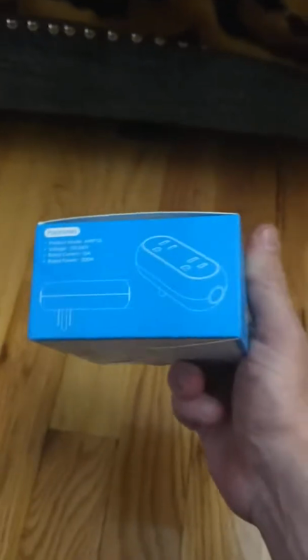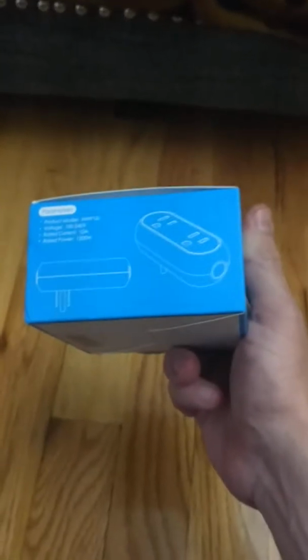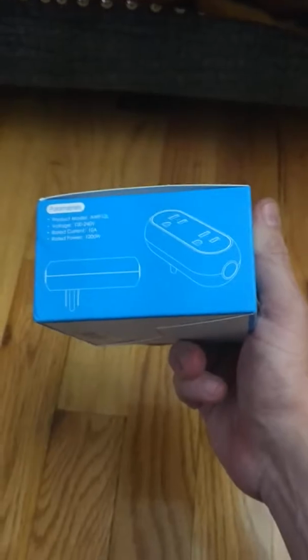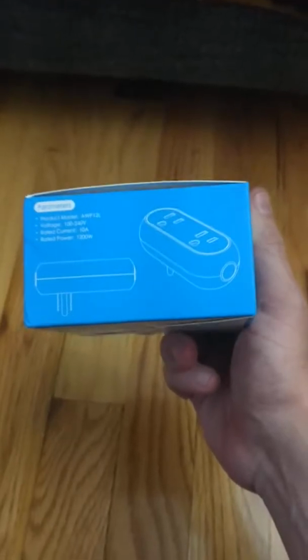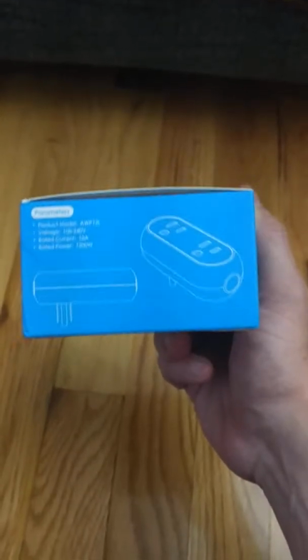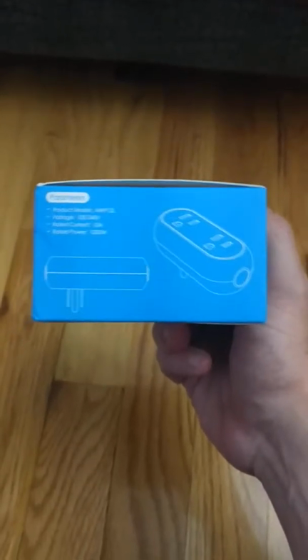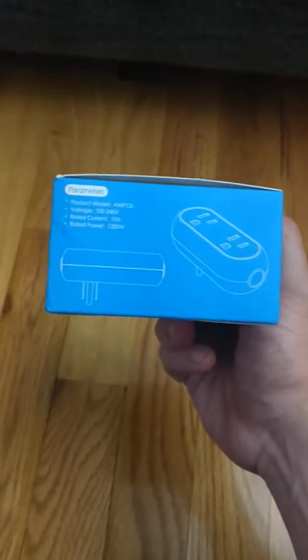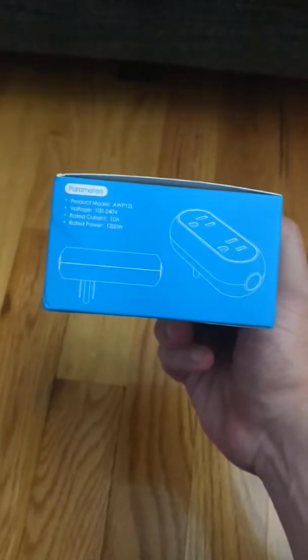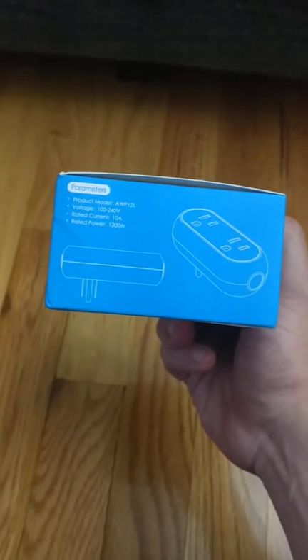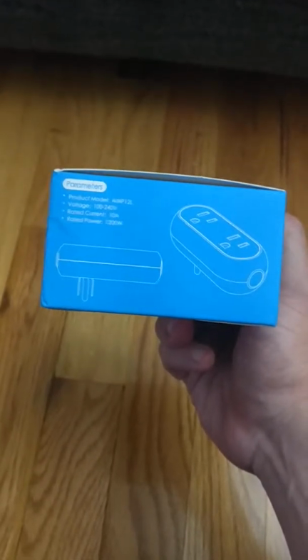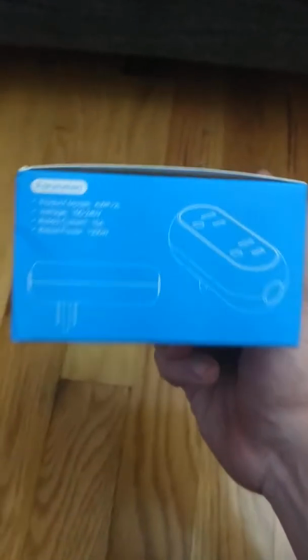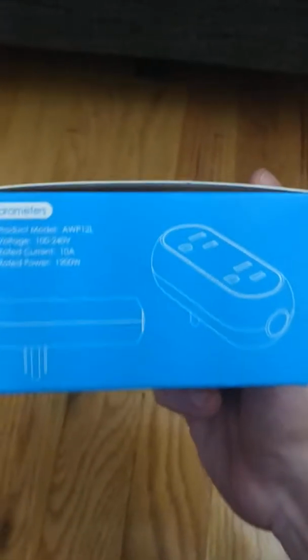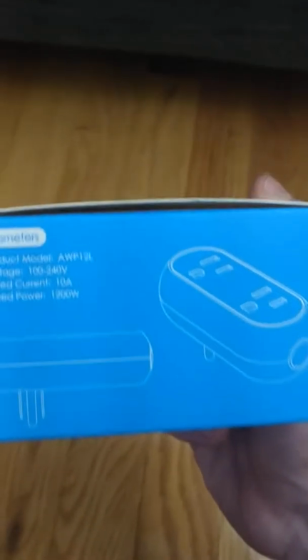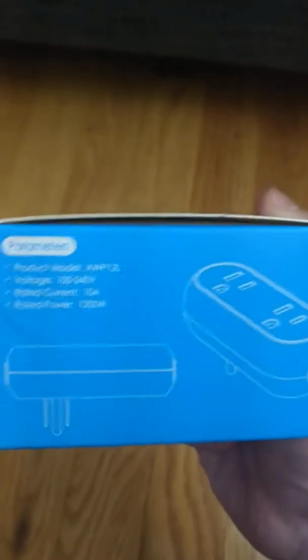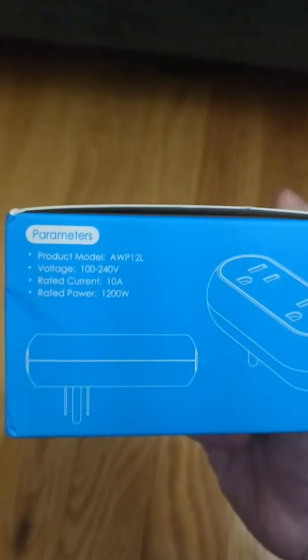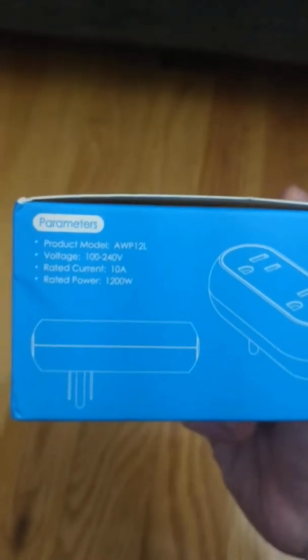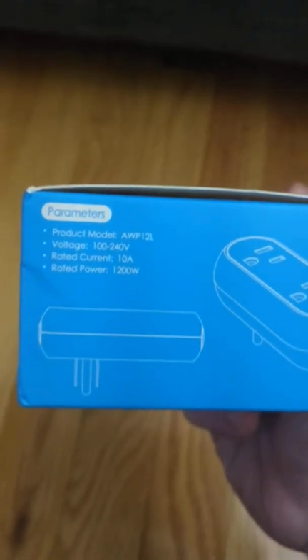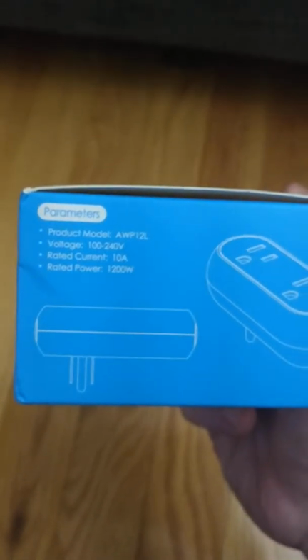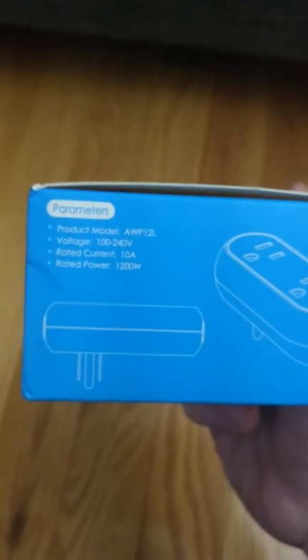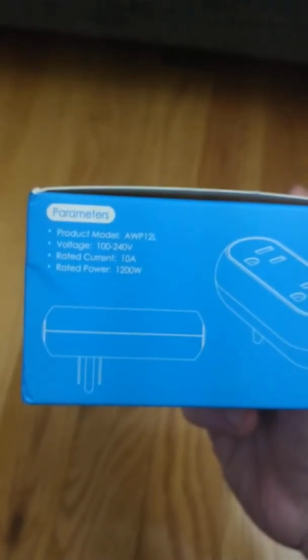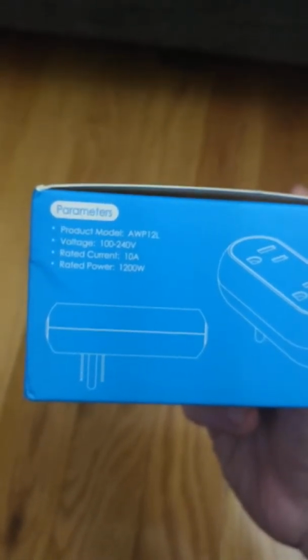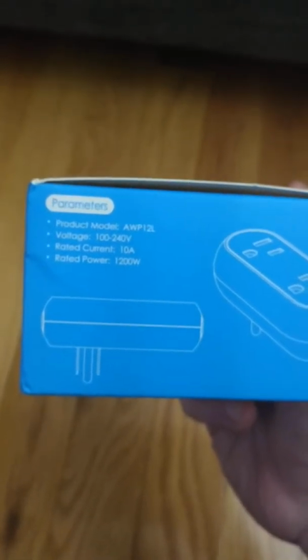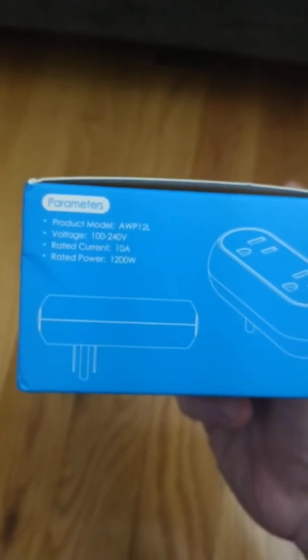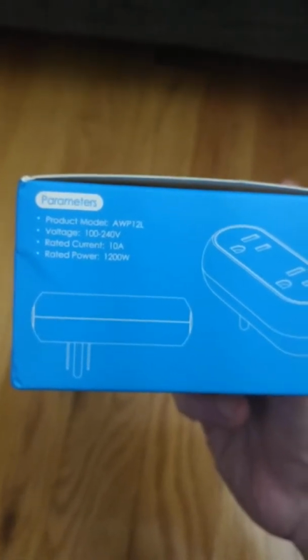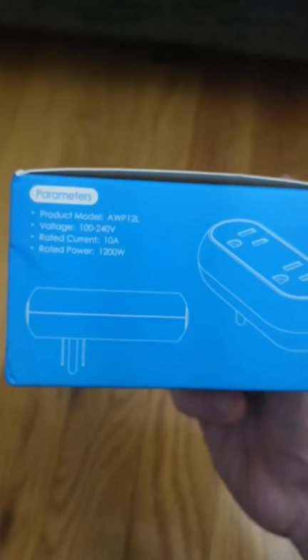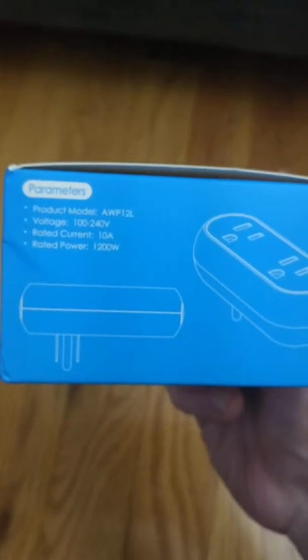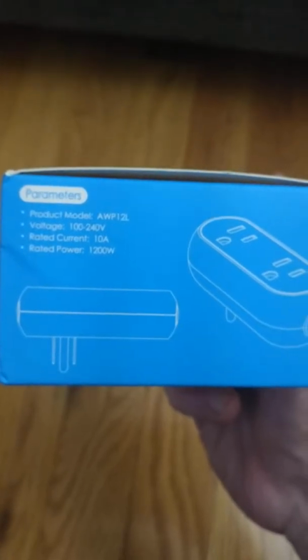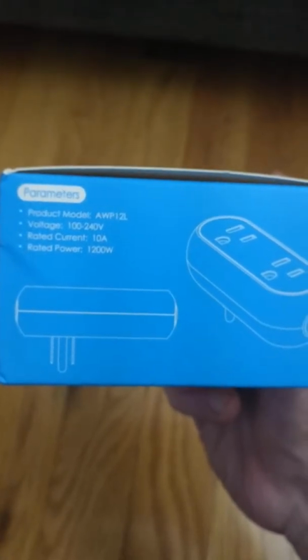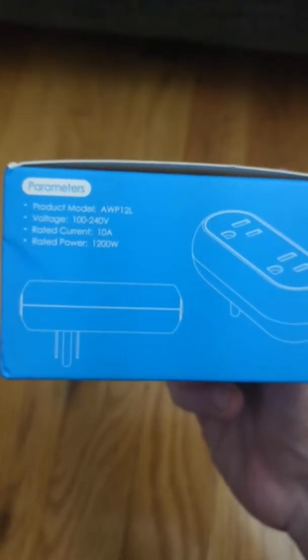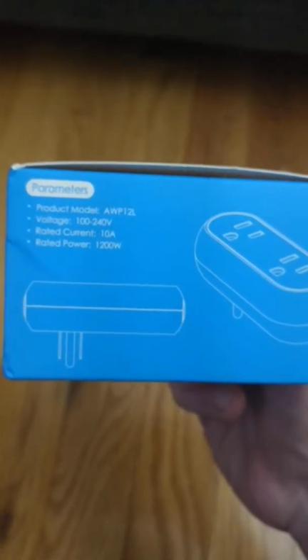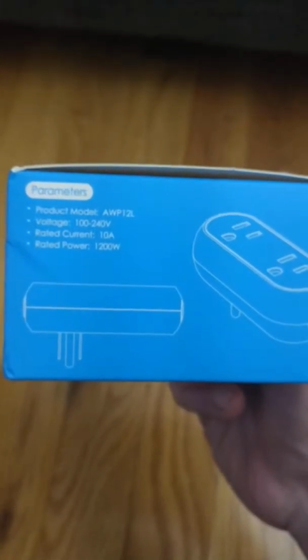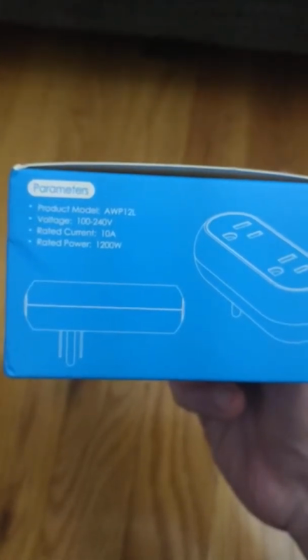Like I said, it comes with two dual smart plugs. First look at the packaging.